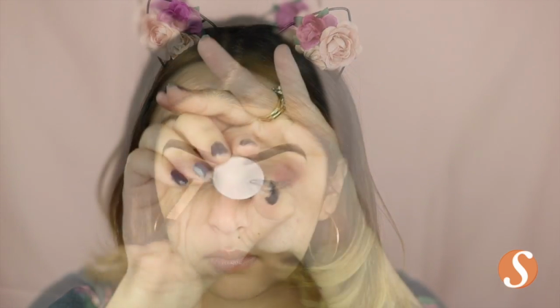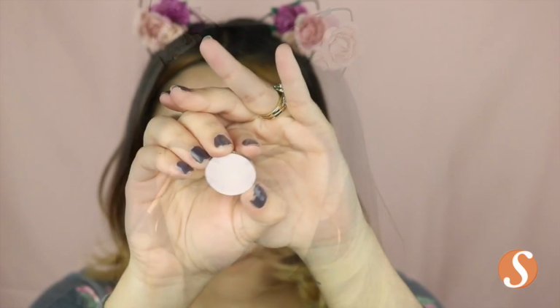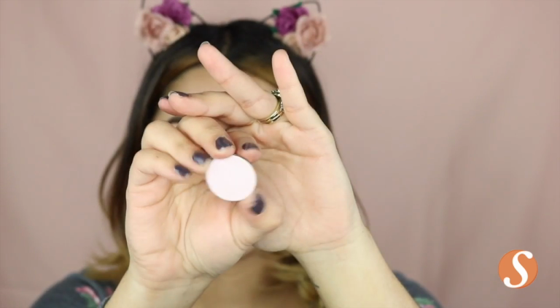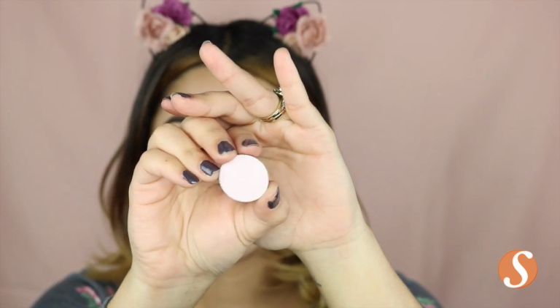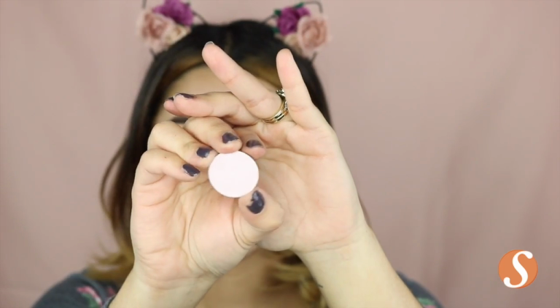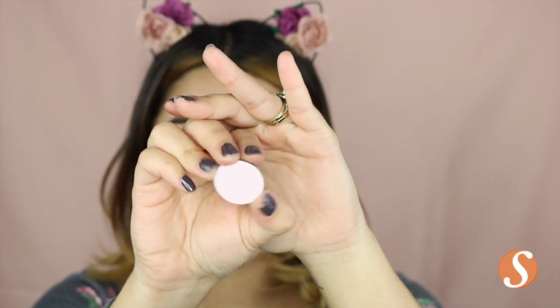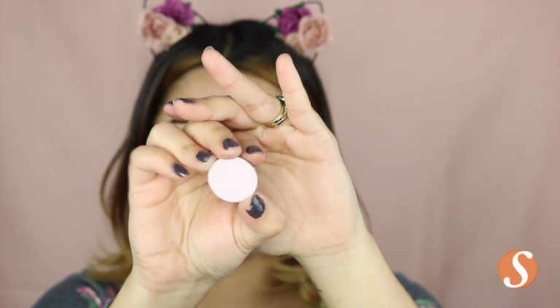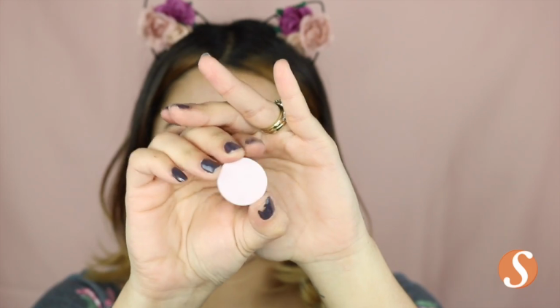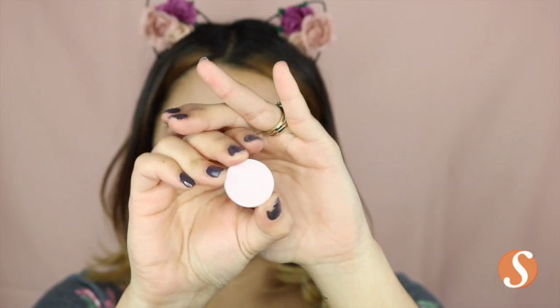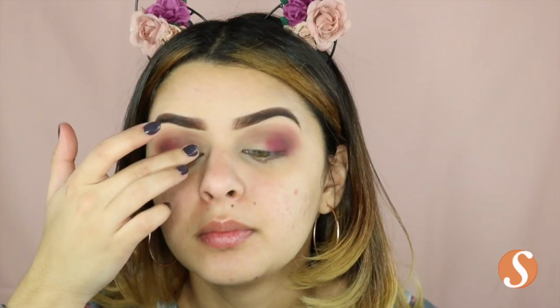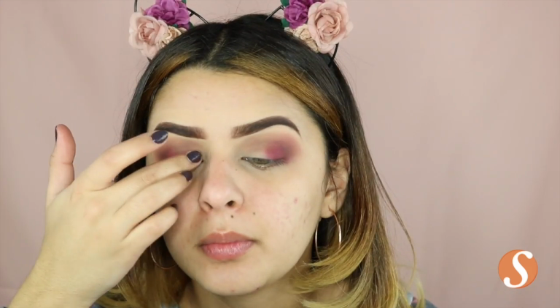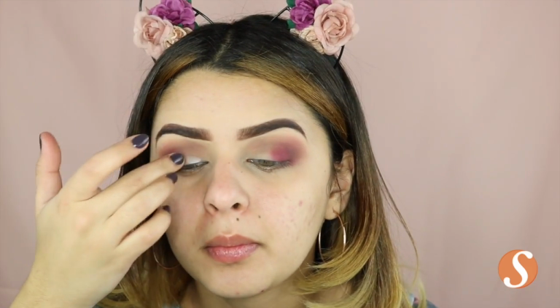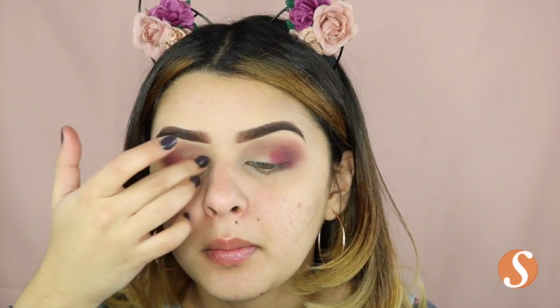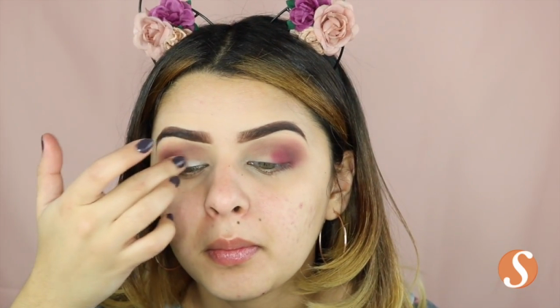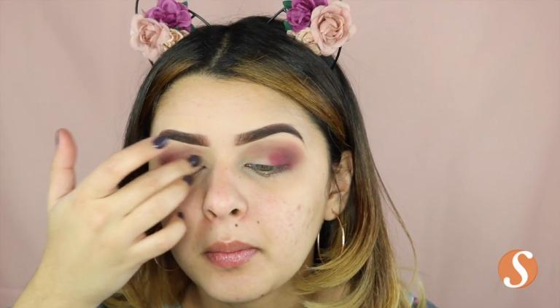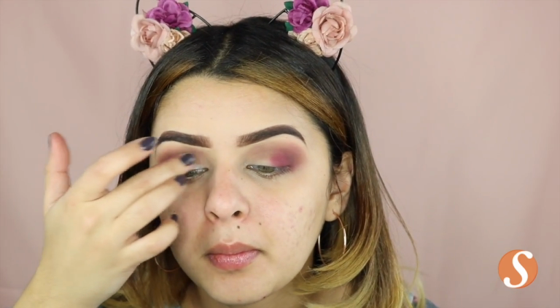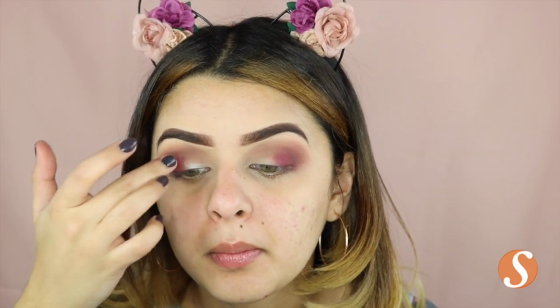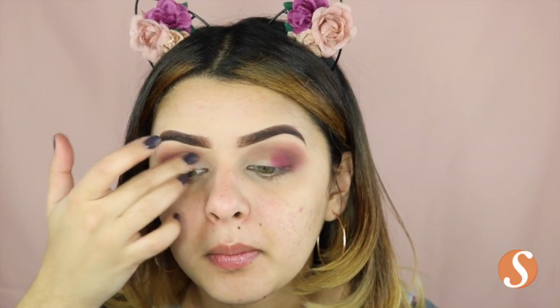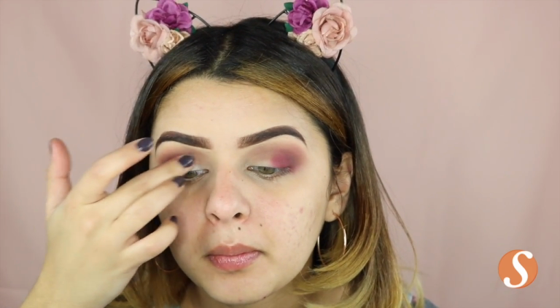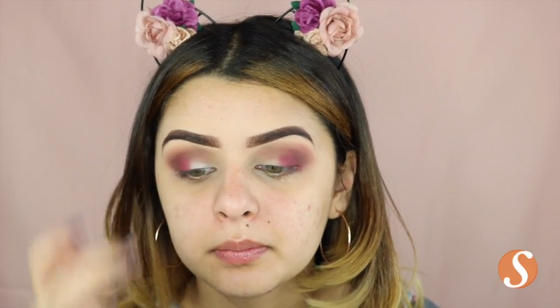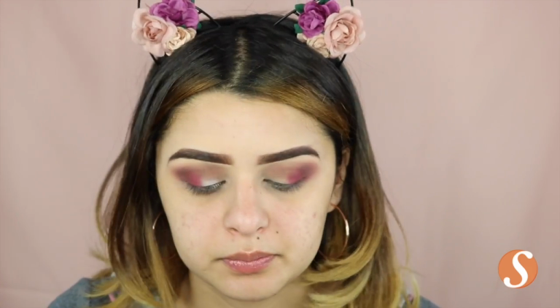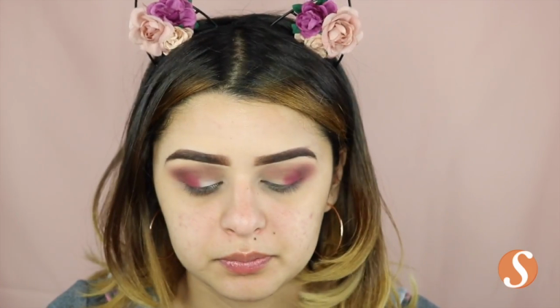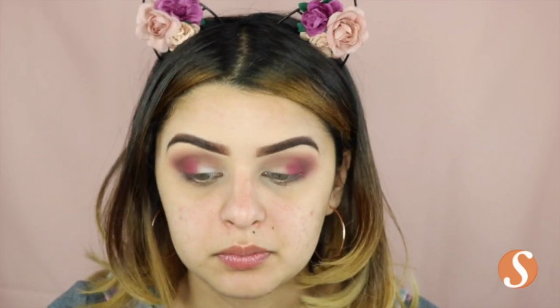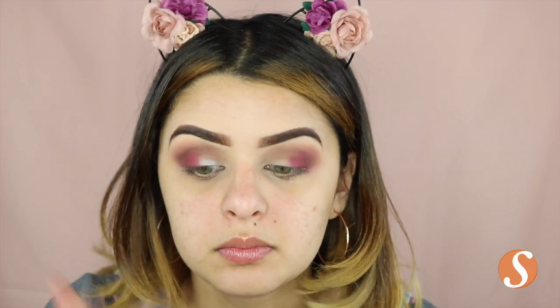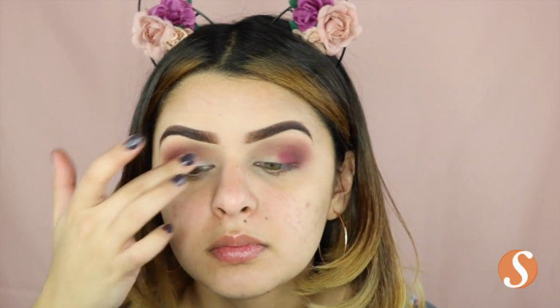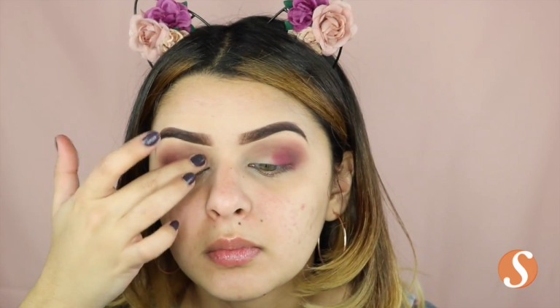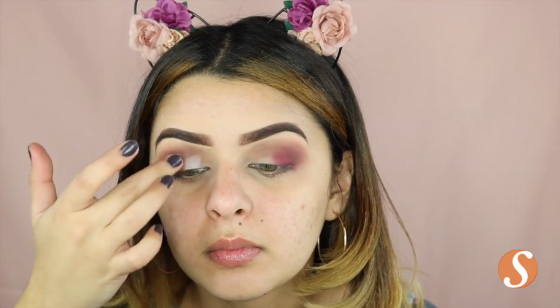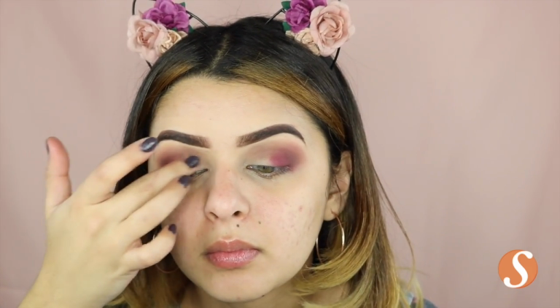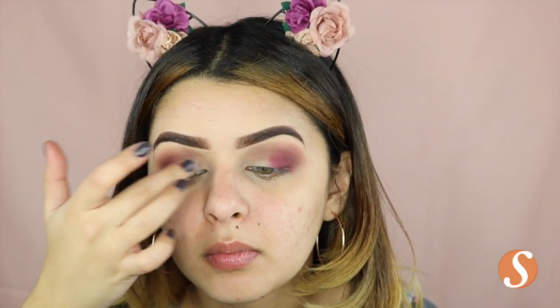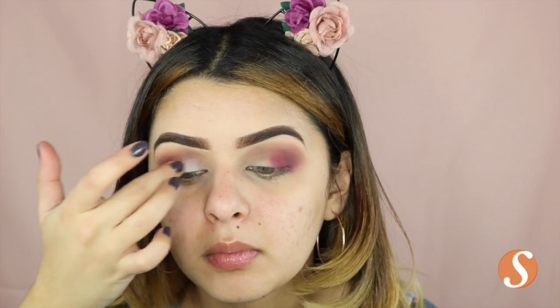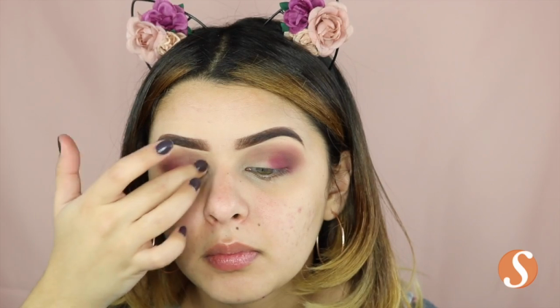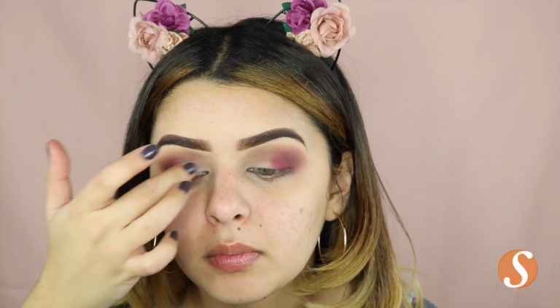Next I'm taking another shadow from Makeup Geek and this one is Baby Cakes and I'm just going to take this with my finger and apply it on my inner corner.